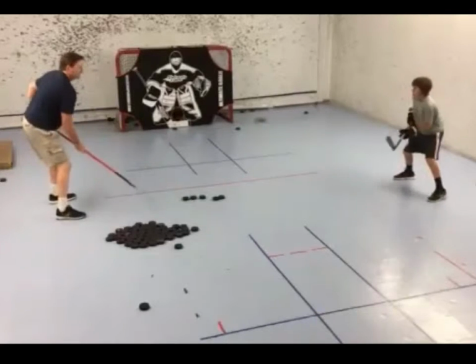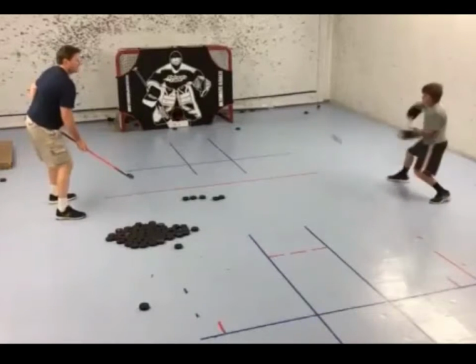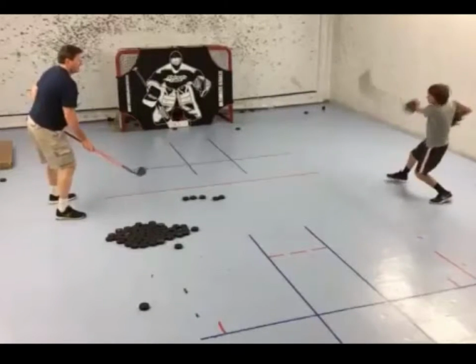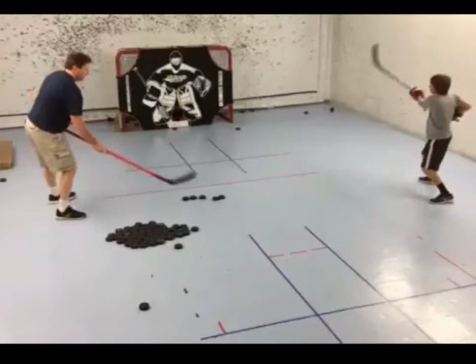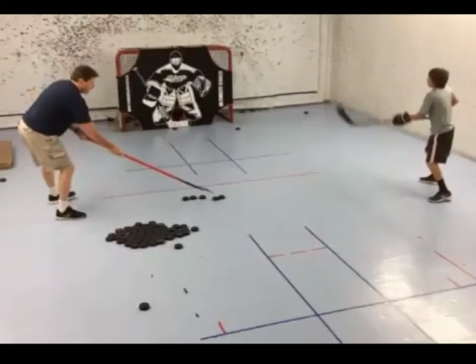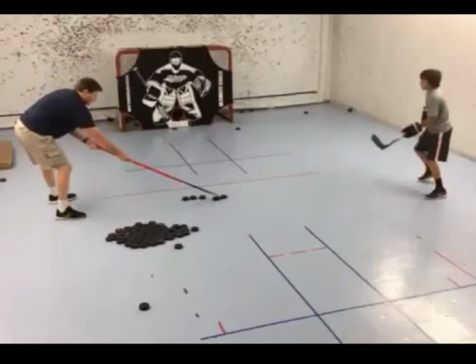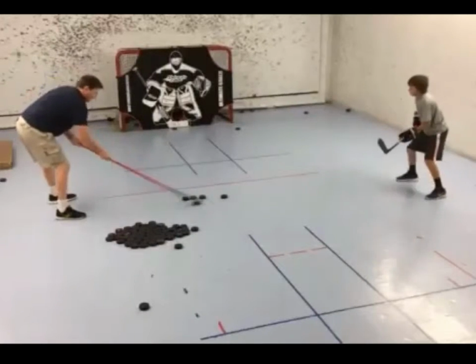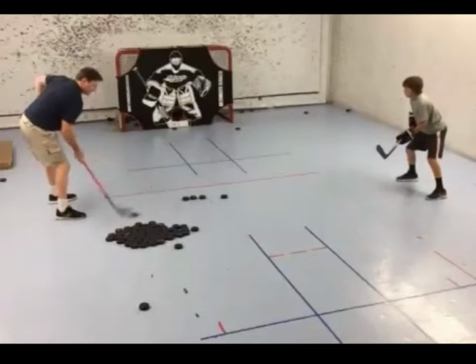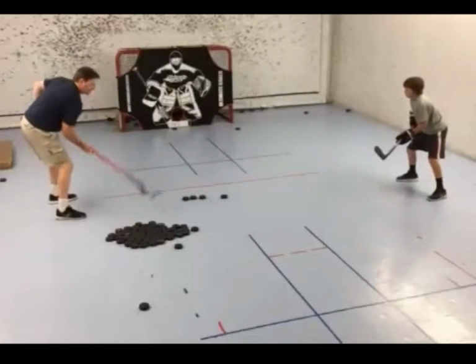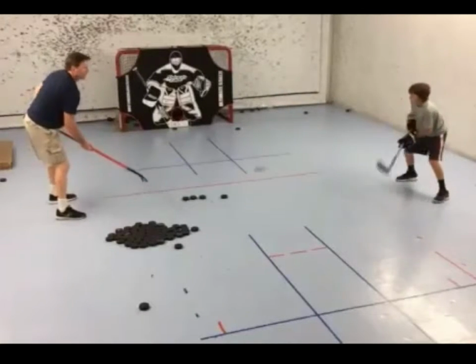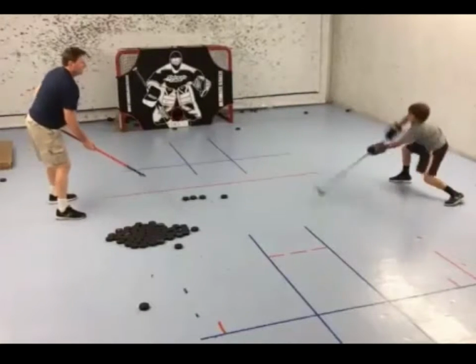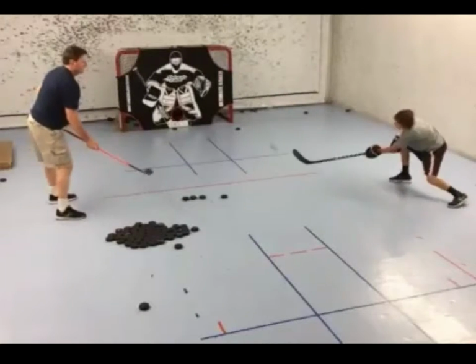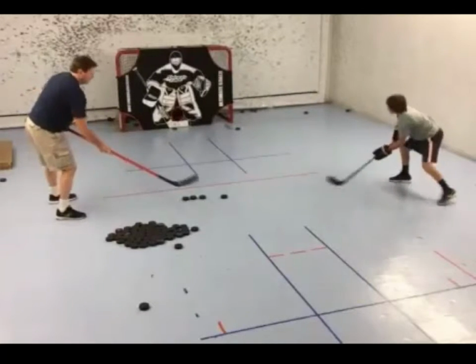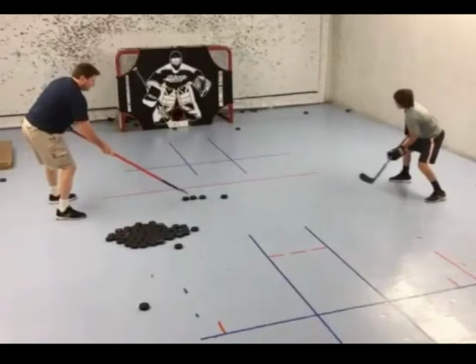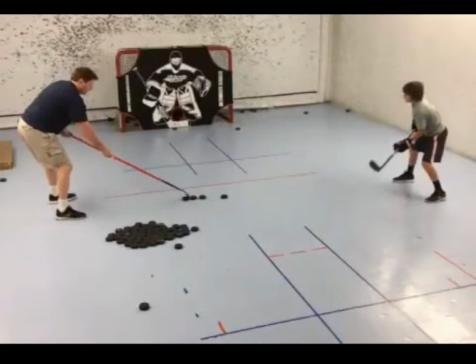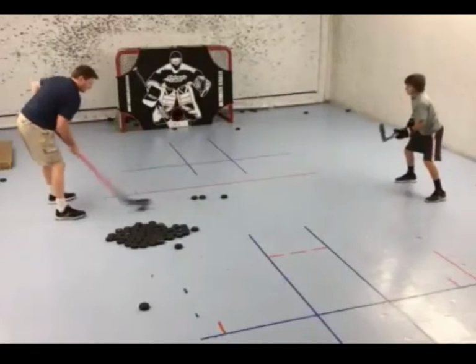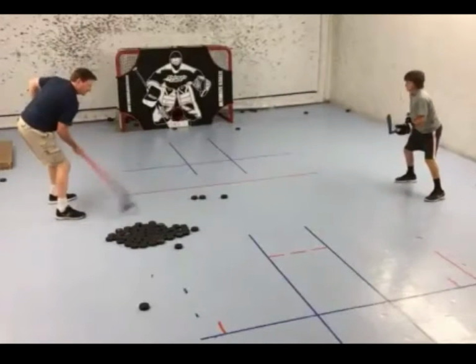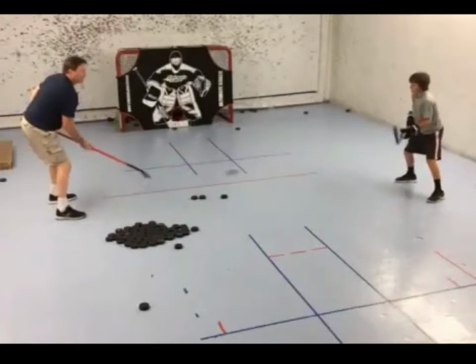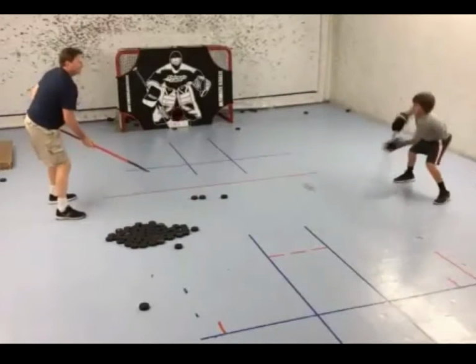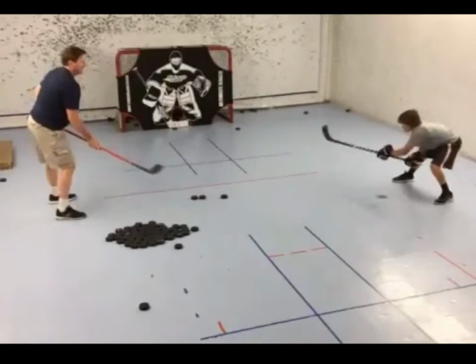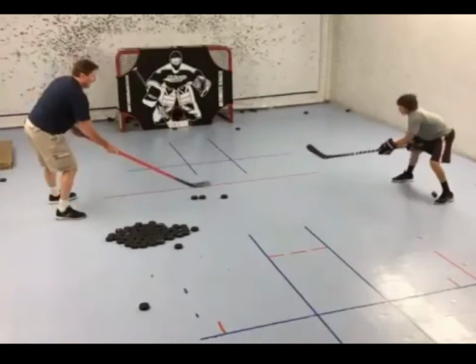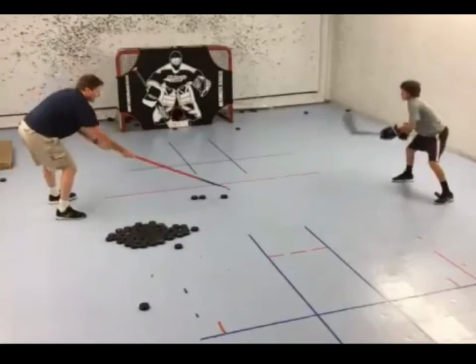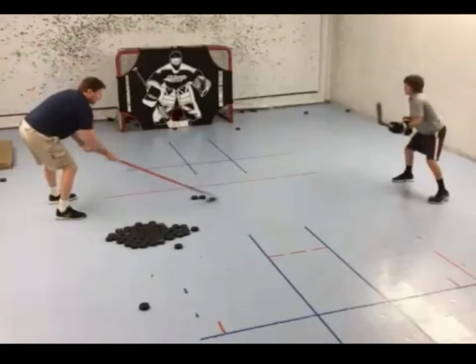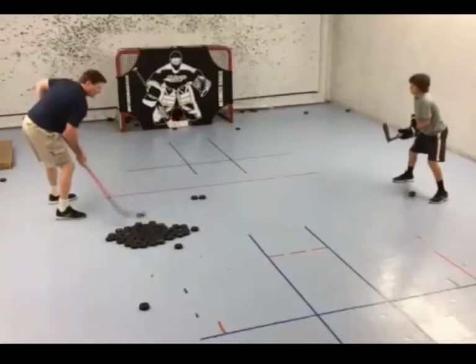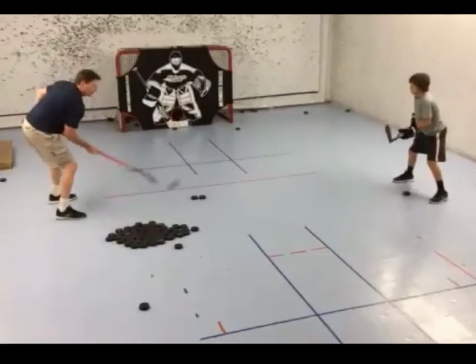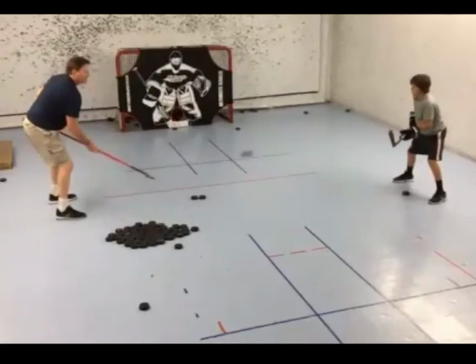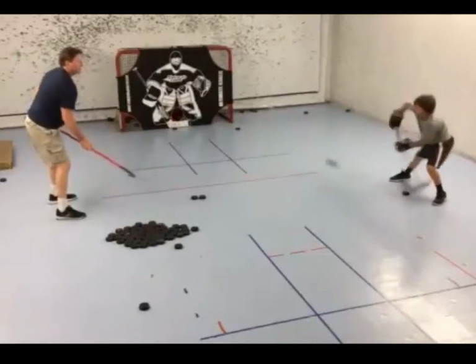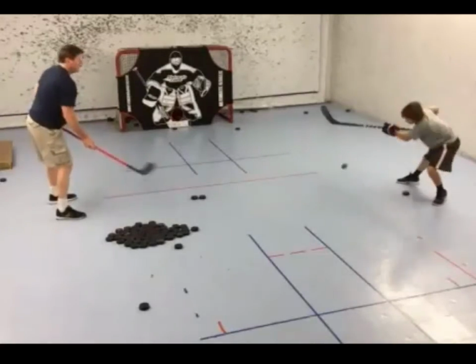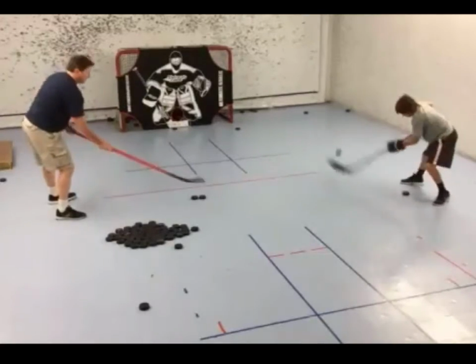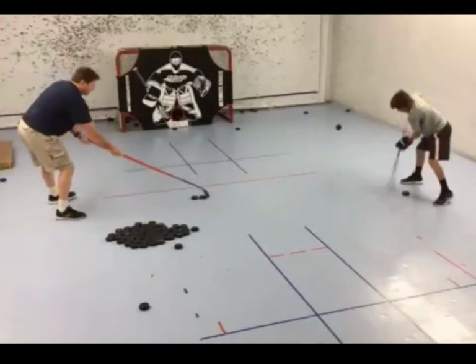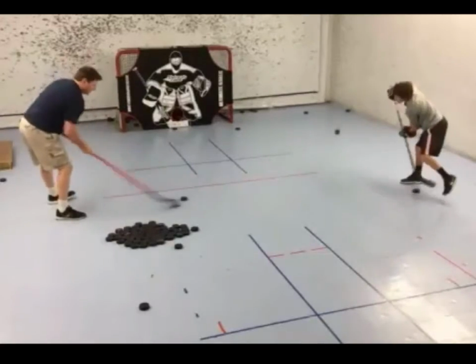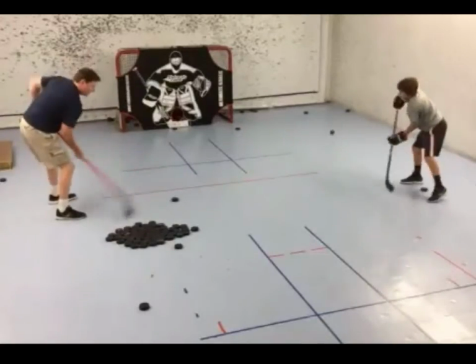Thanks for watching and don't forget to check out OnlineHockeyTraining.com for some more challenging drills. Best of luck and I'll see you soon.